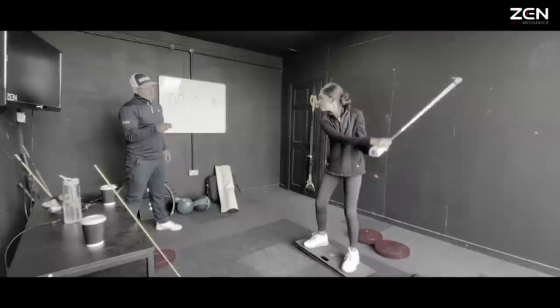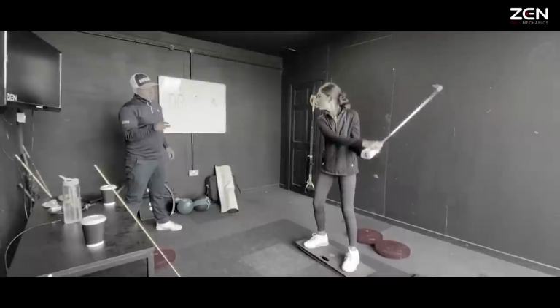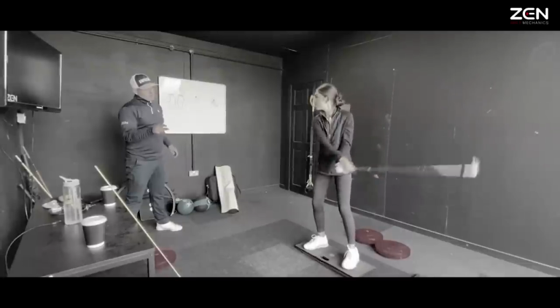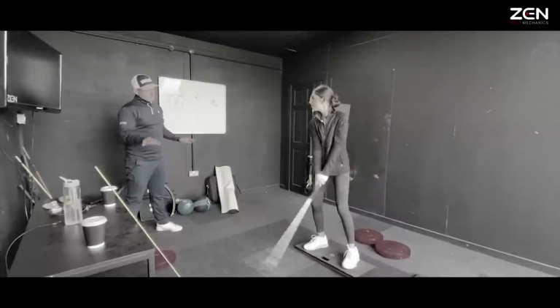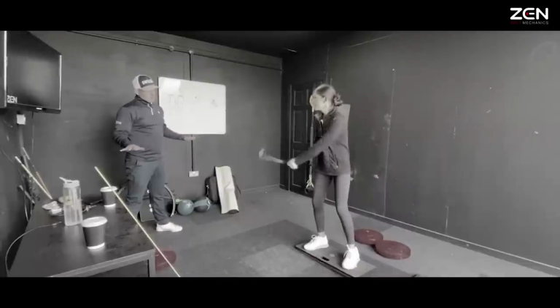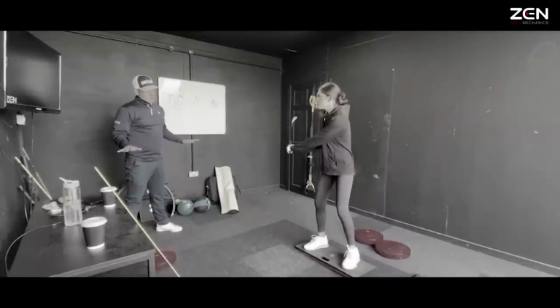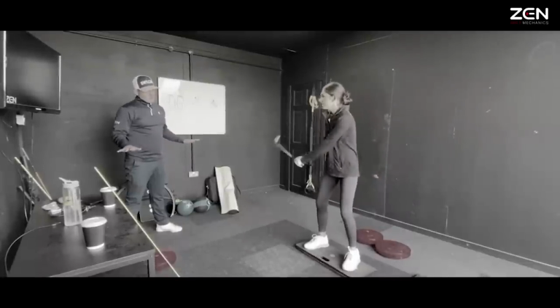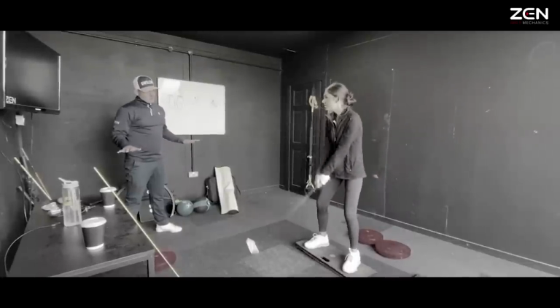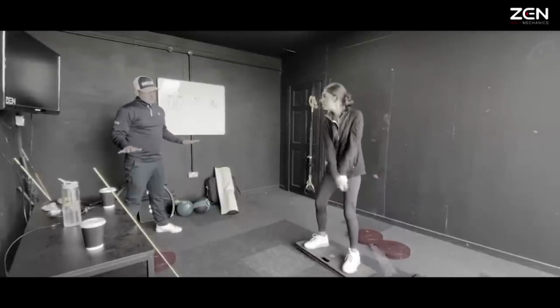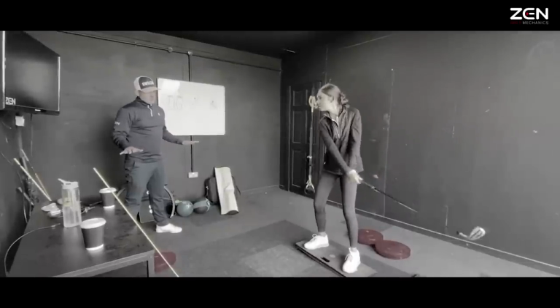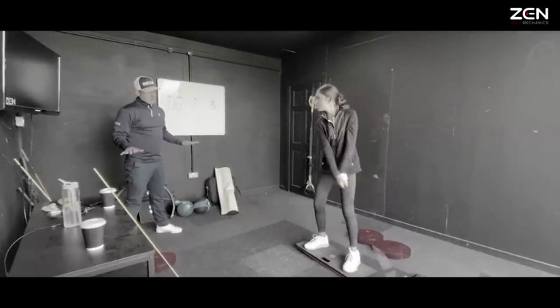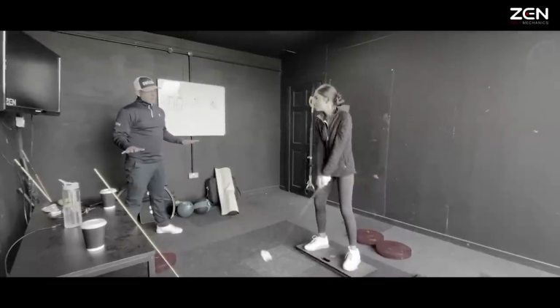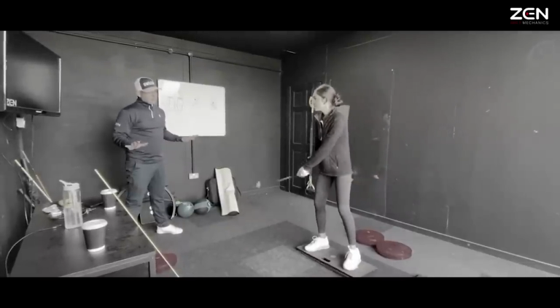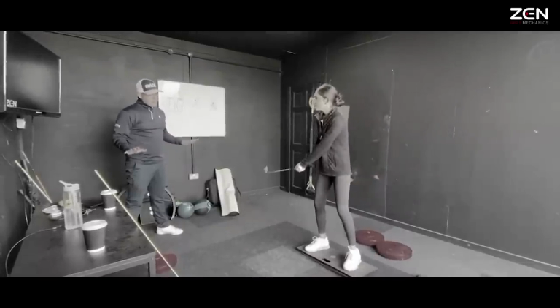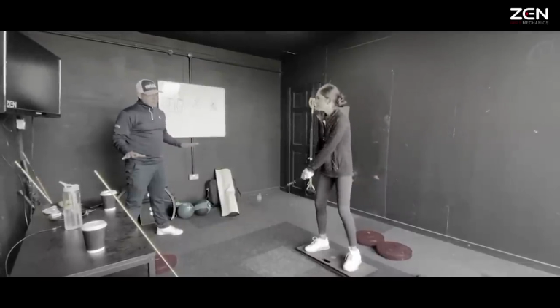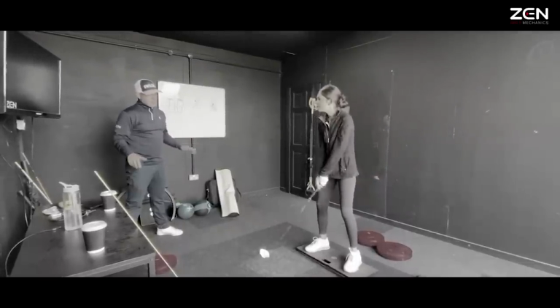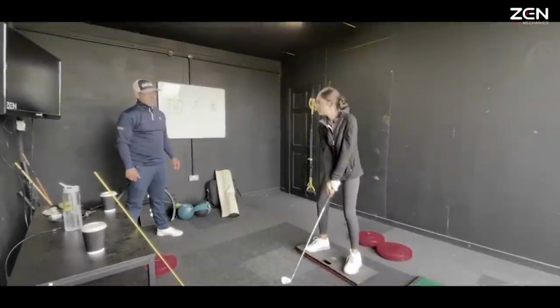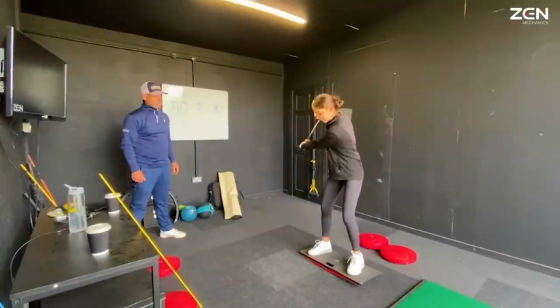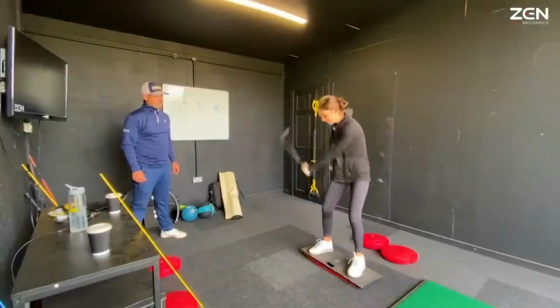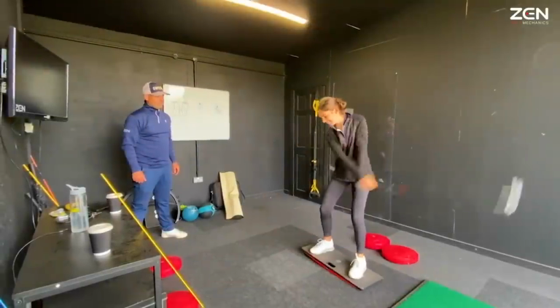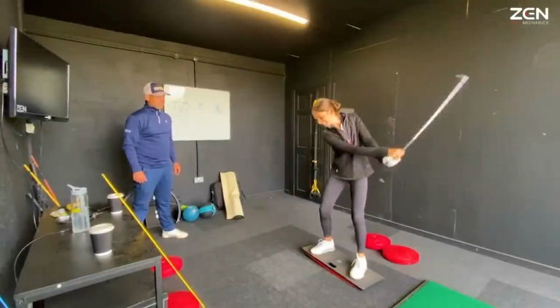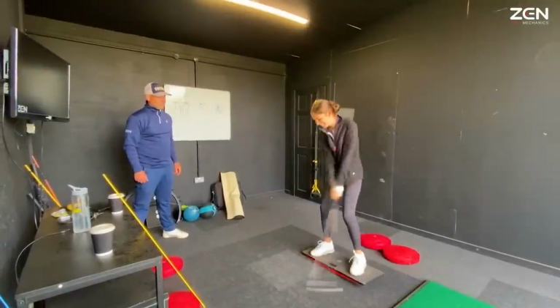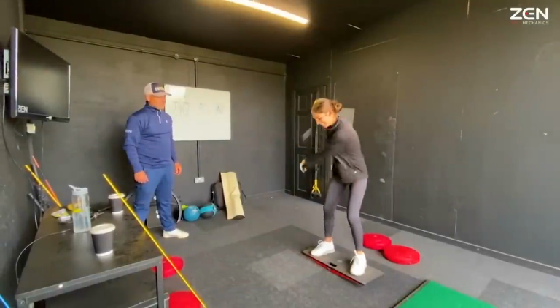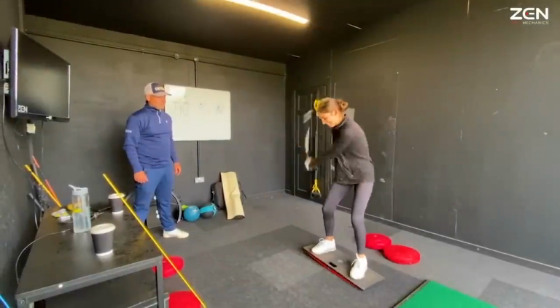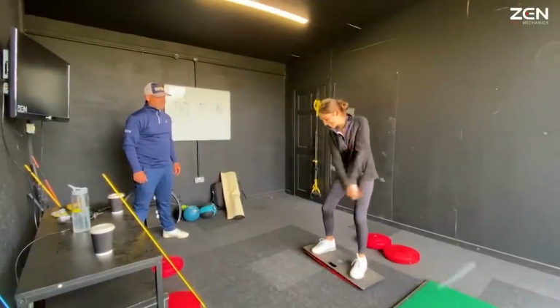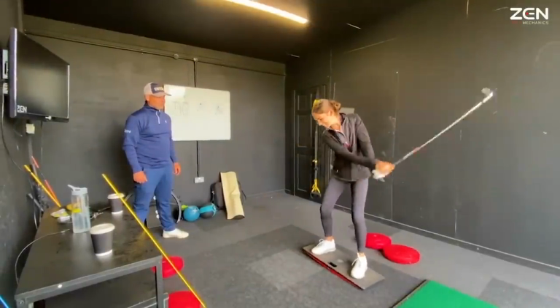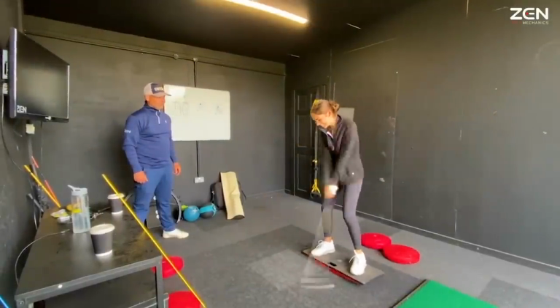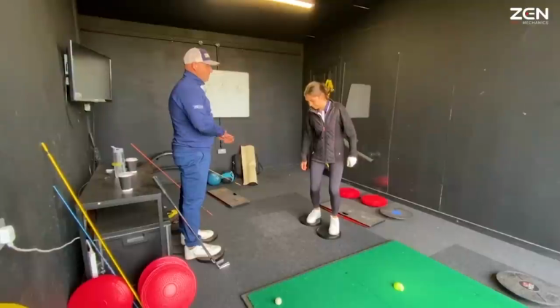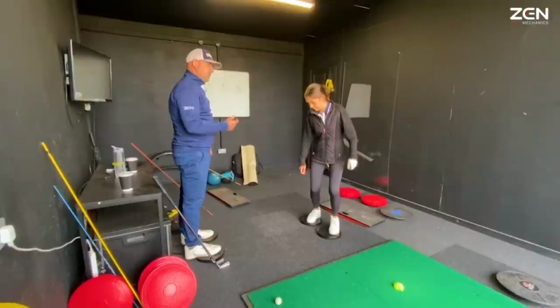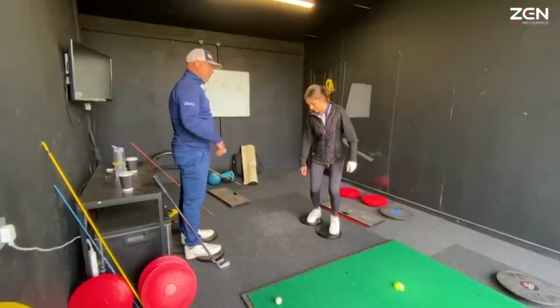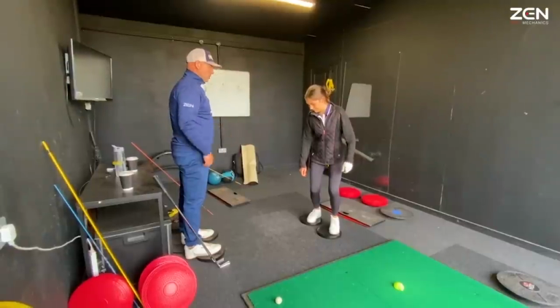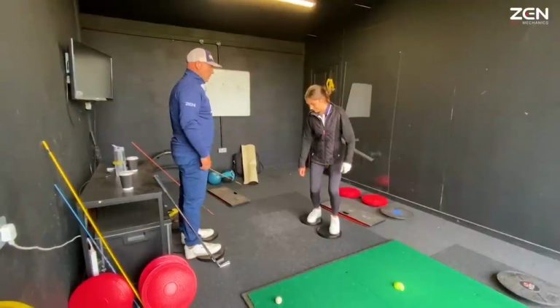Keep the swing really short, but go as fast as you can — fast, fast, fast! Good! This is going to give you club speed.